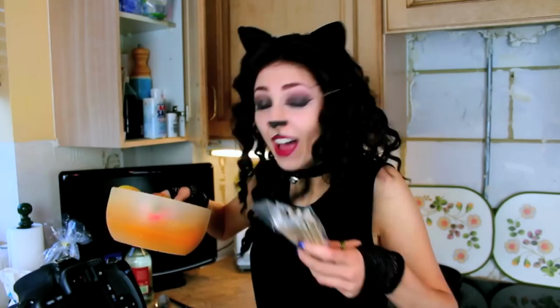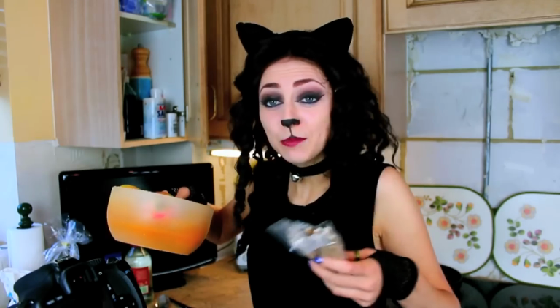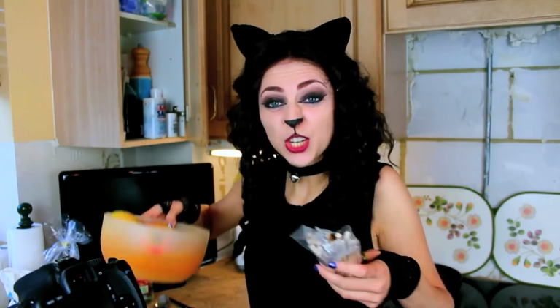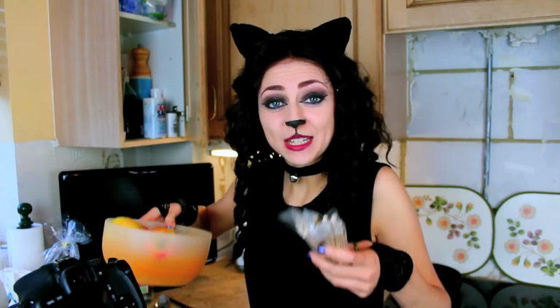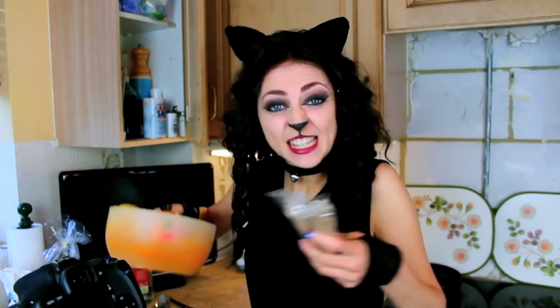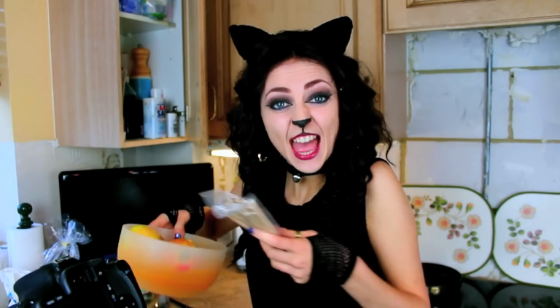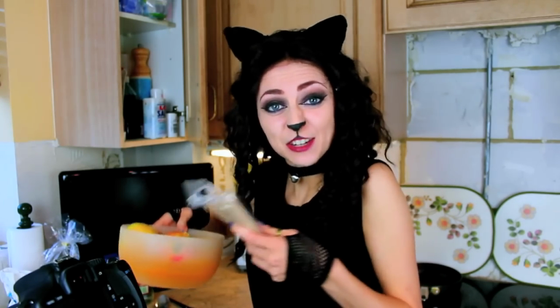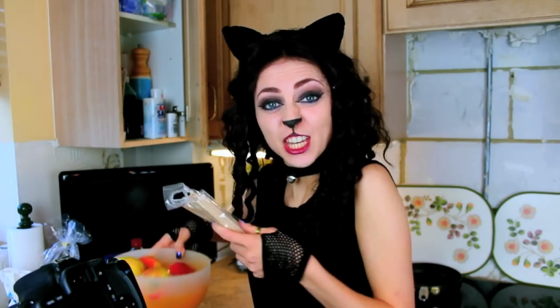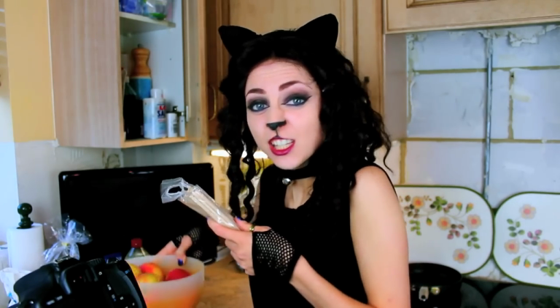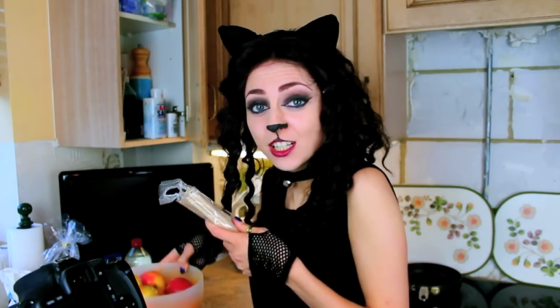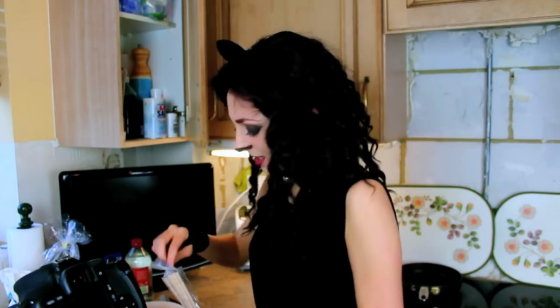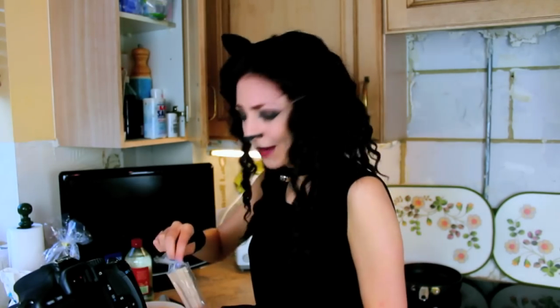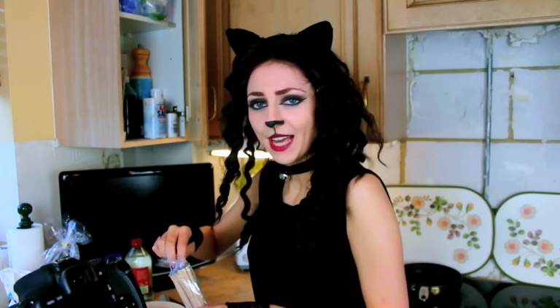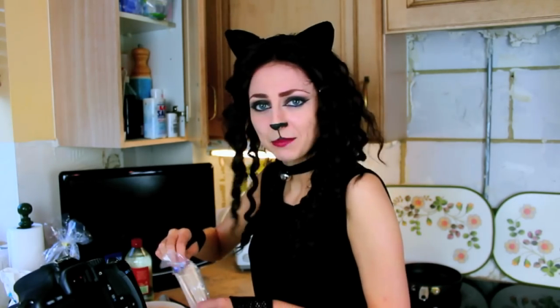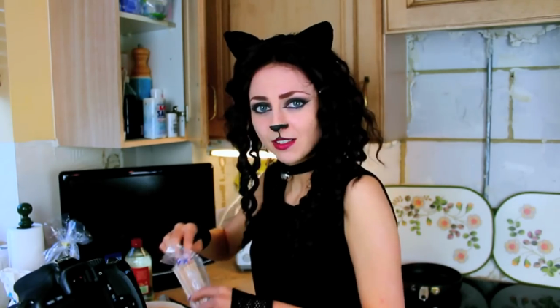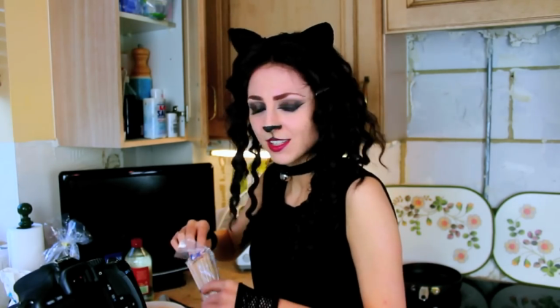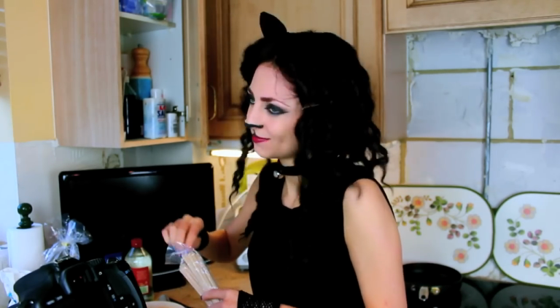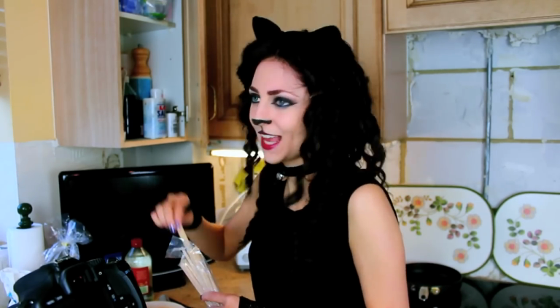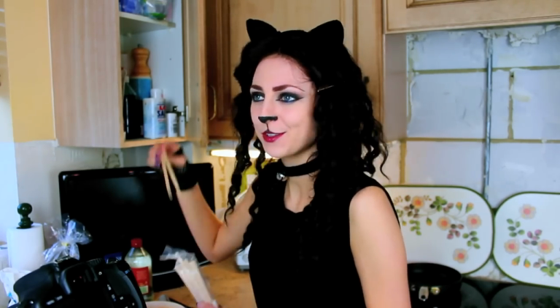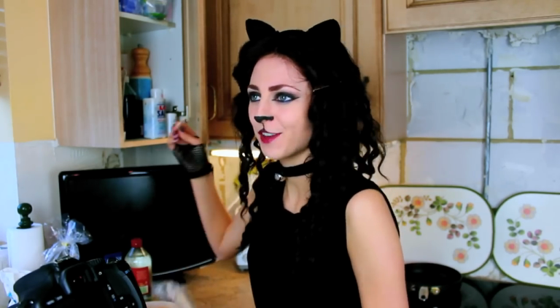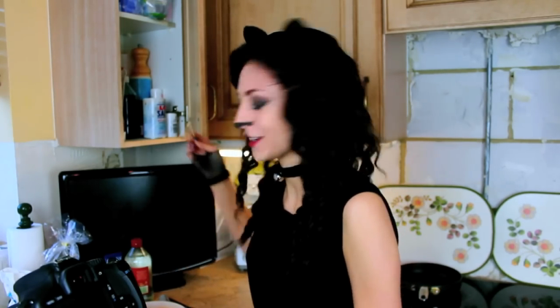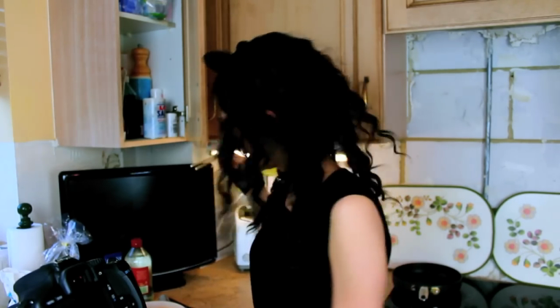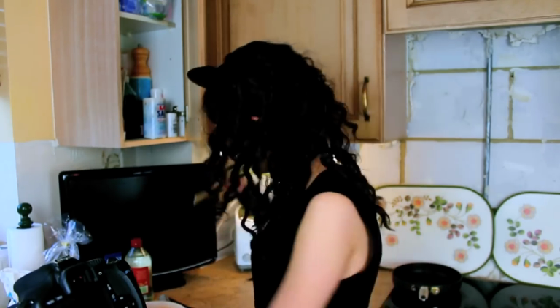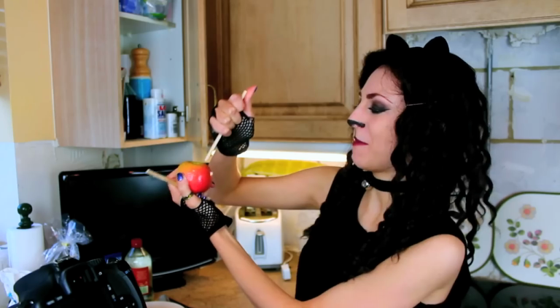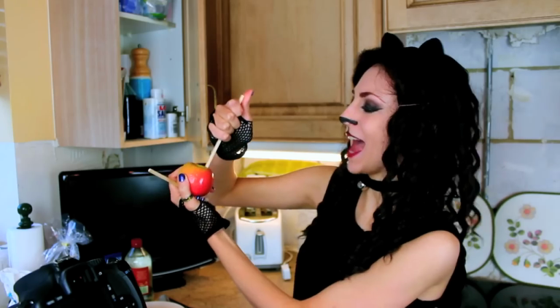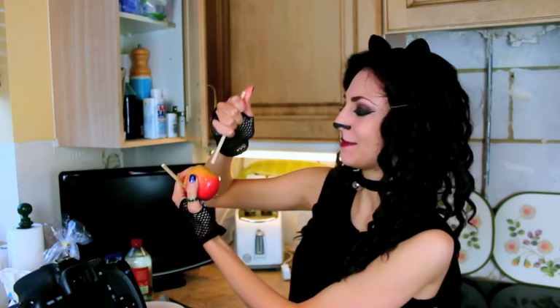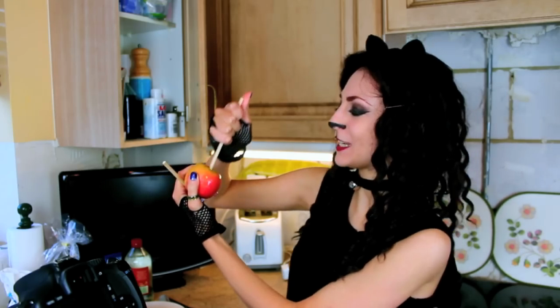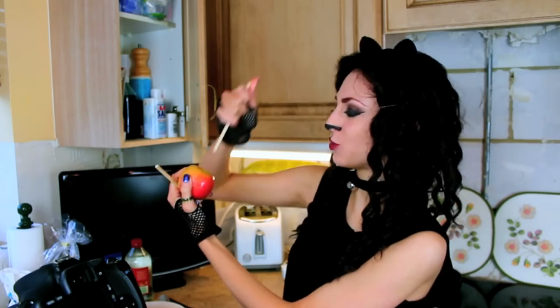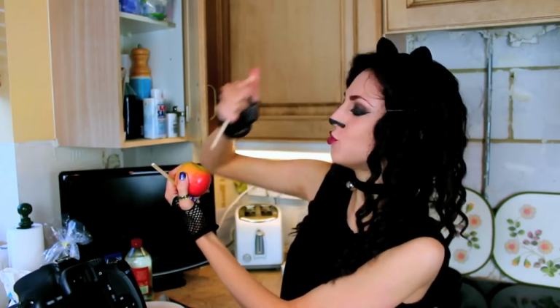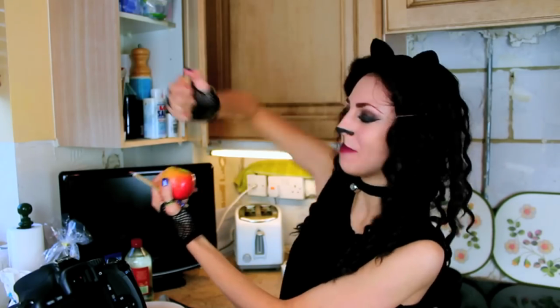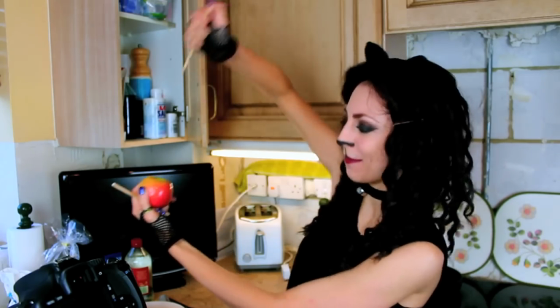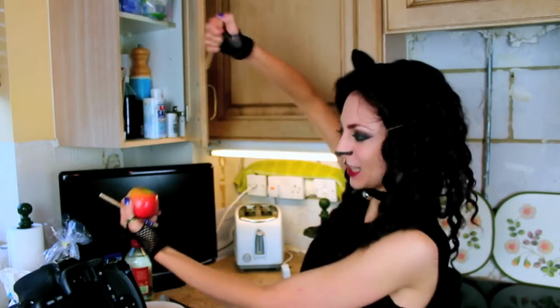I am genuinely scared of this. Stabbing apples sounds fun. Prepare to meet your doom, apple!